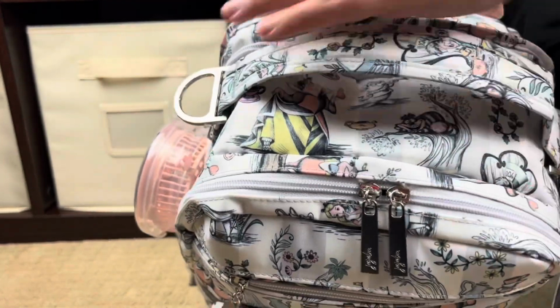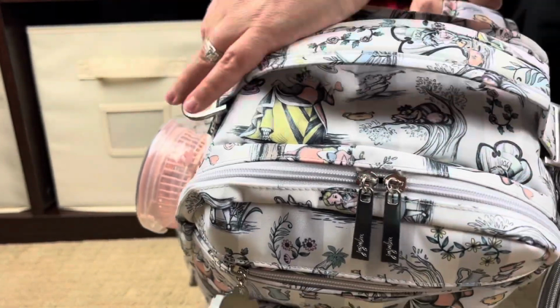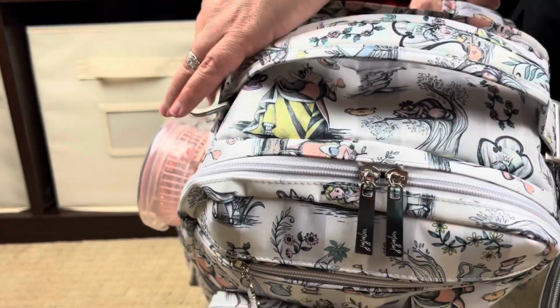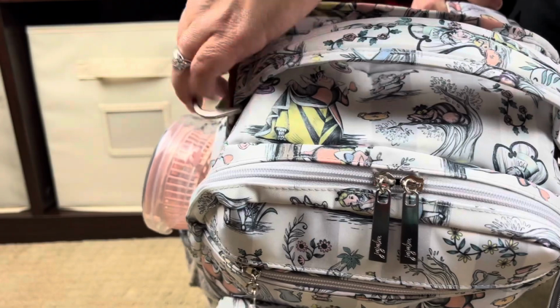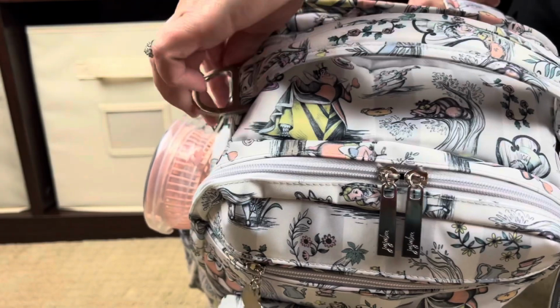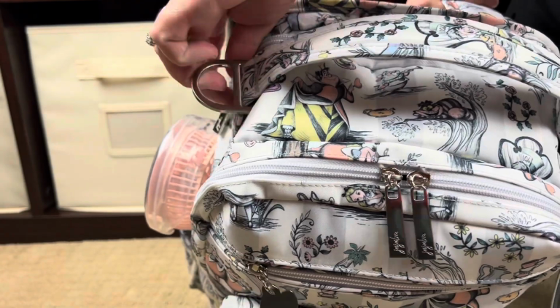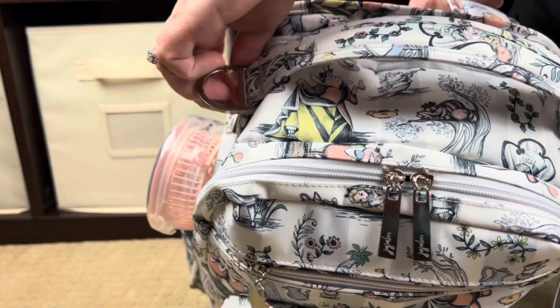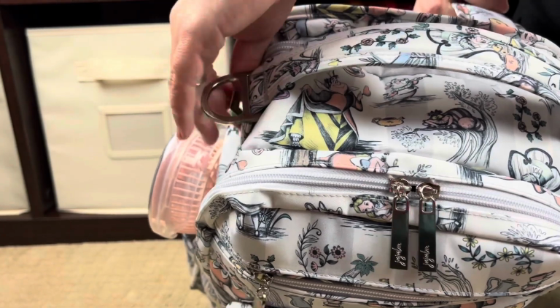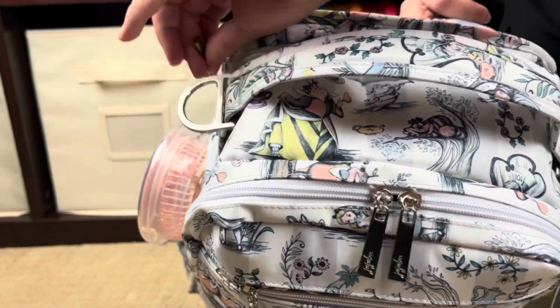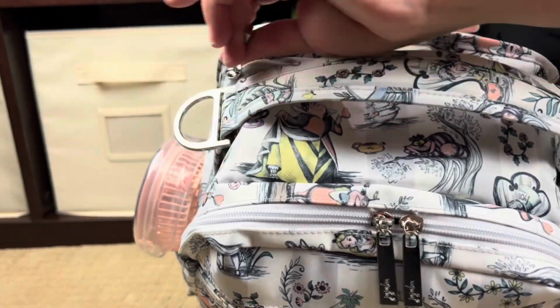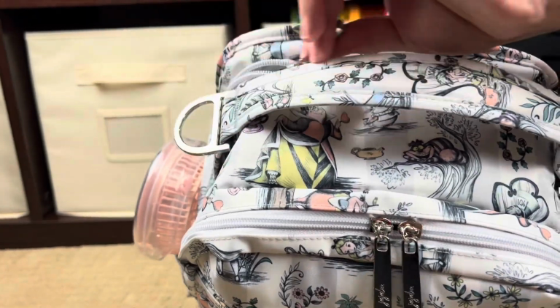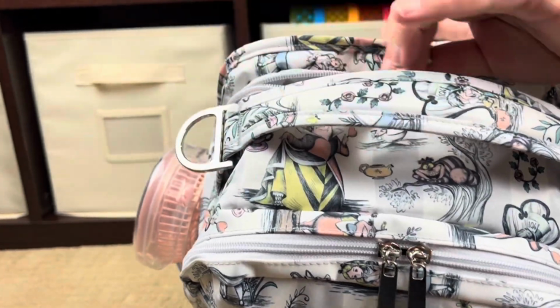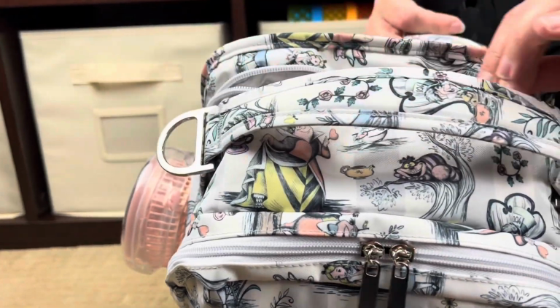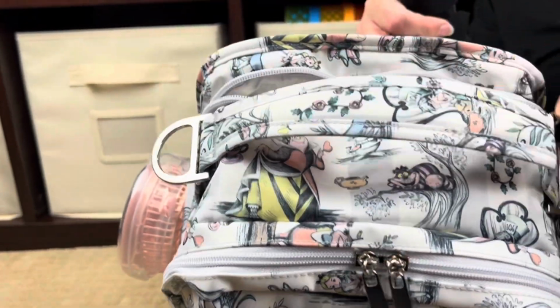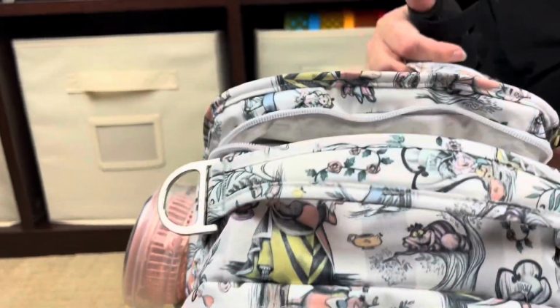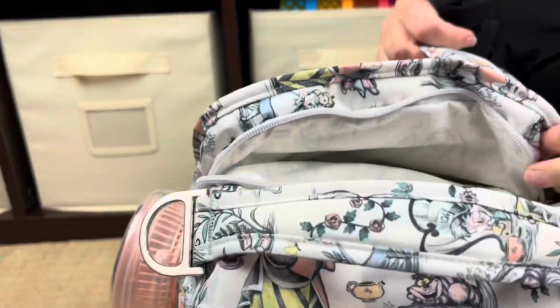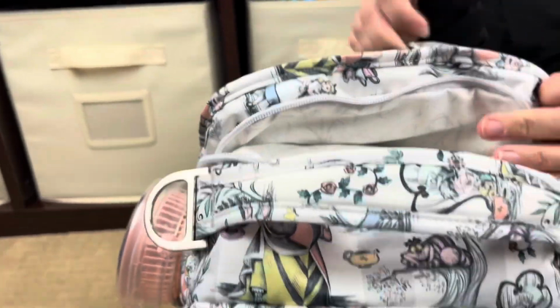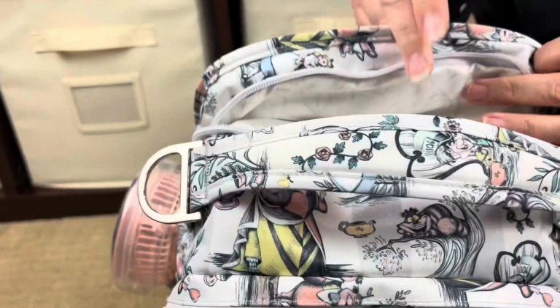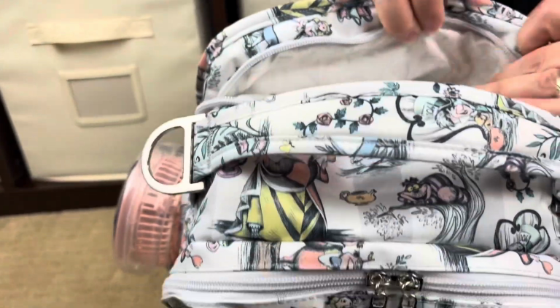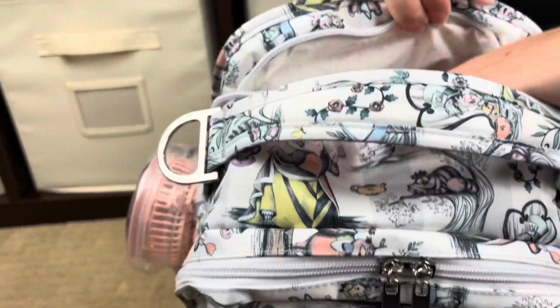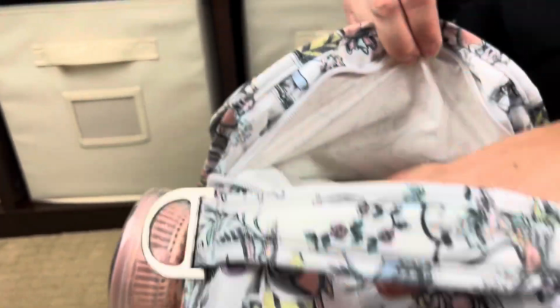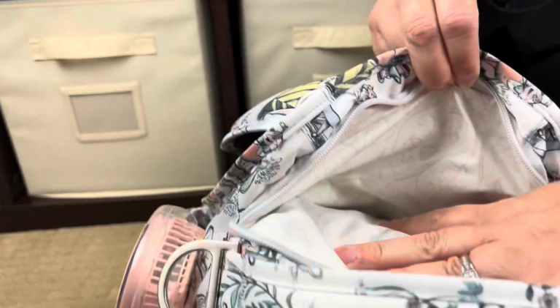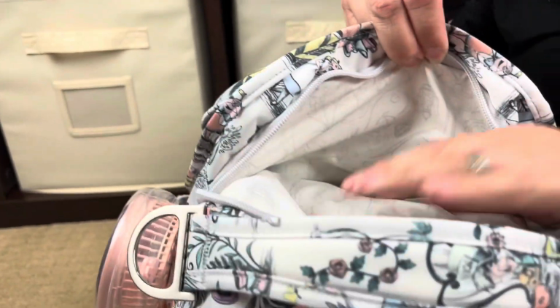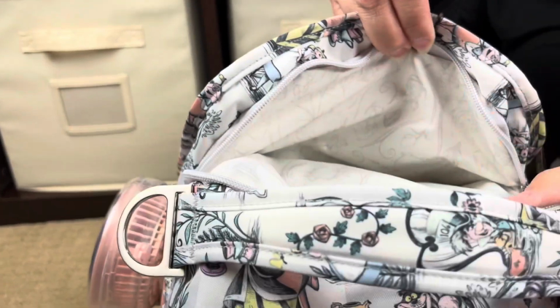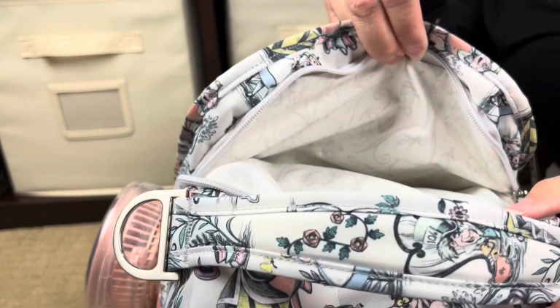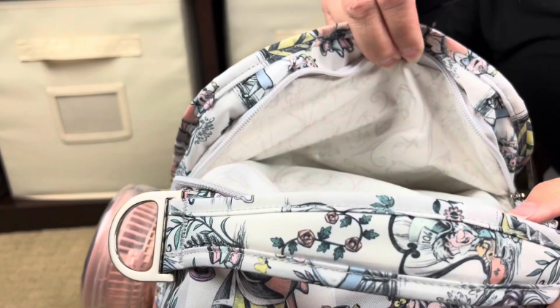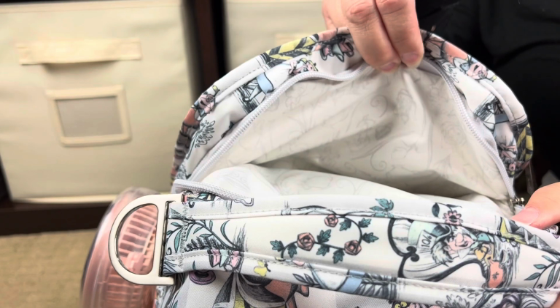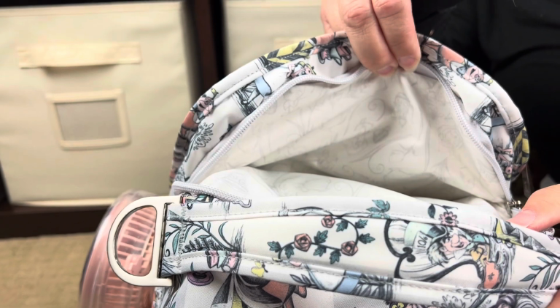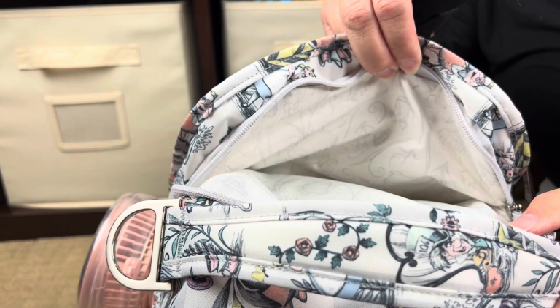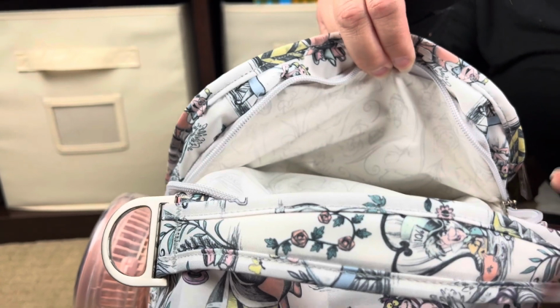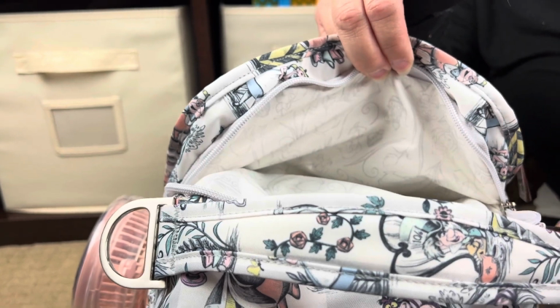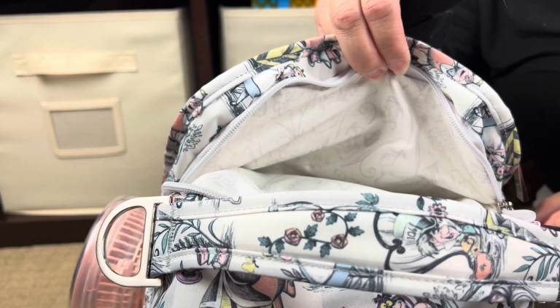The Be Right Back also has a nice pocket at the very top right here. I don't have anything in it right now because that's where we're going to keep our cell phones throughout the day.